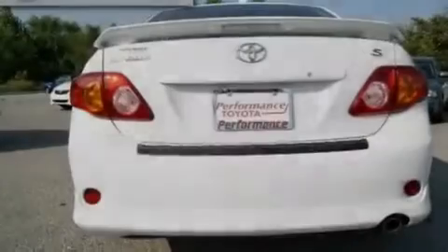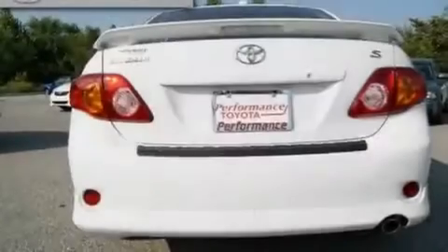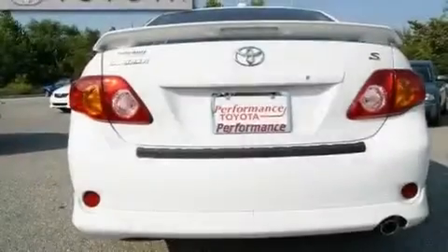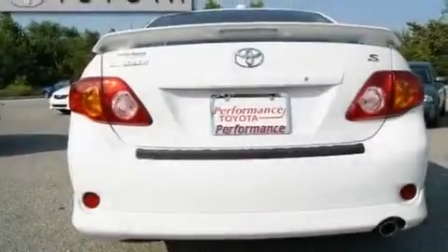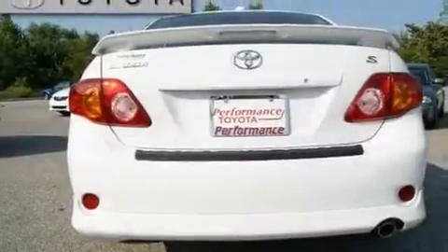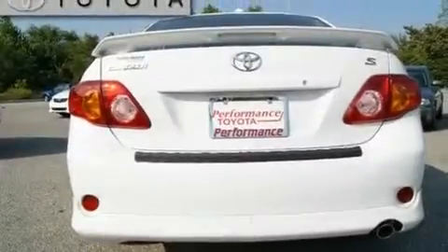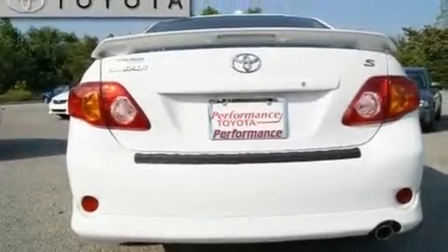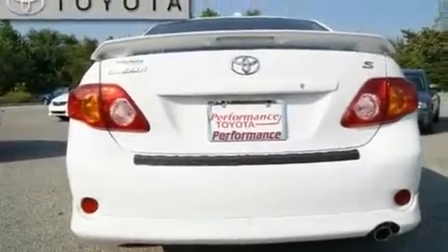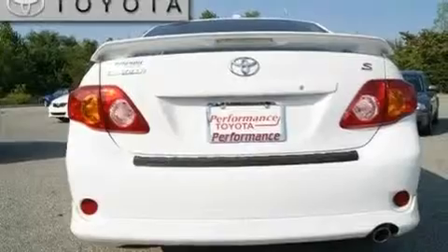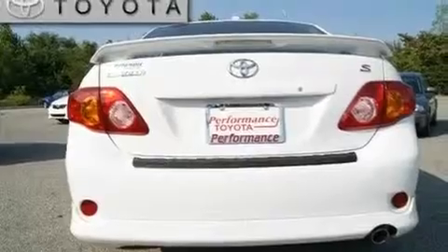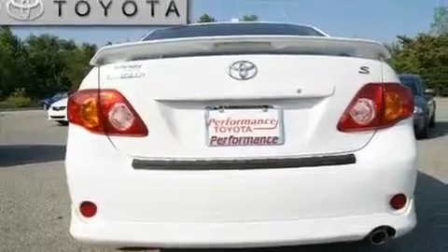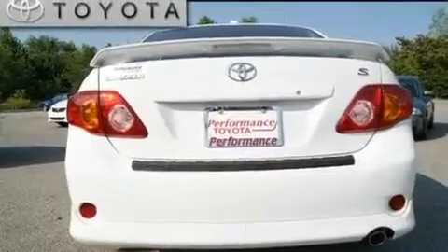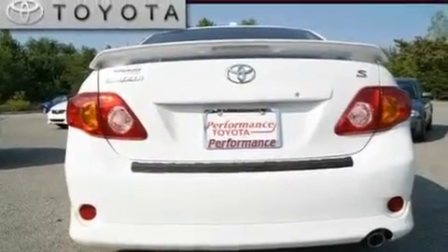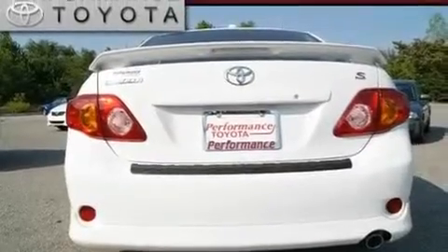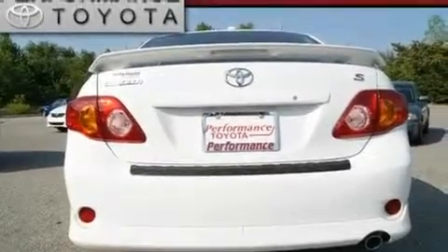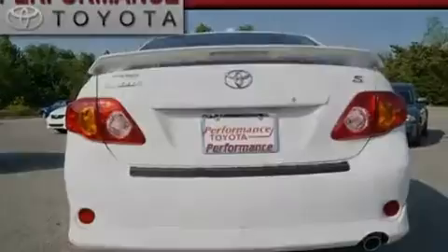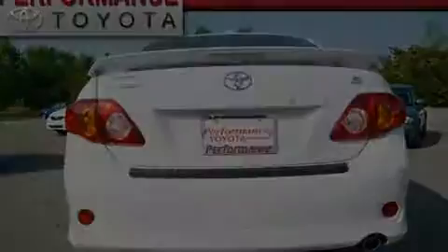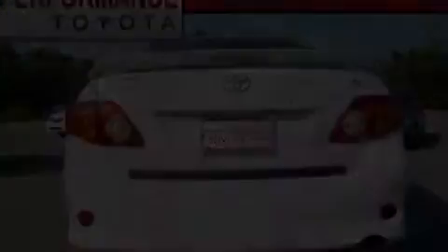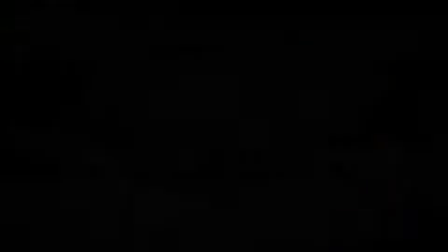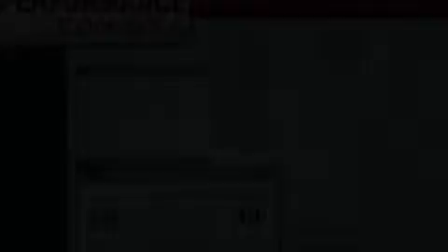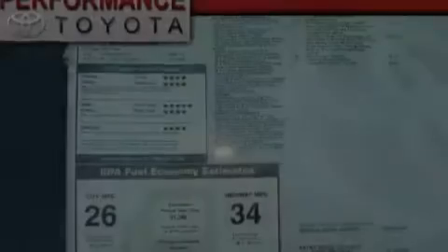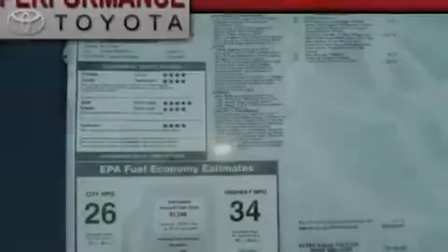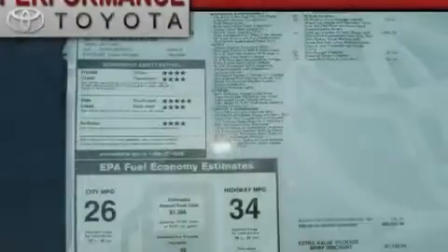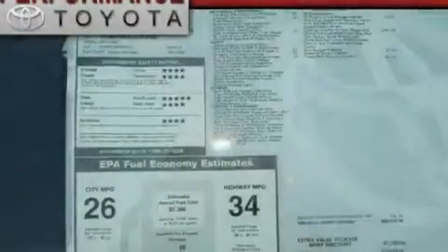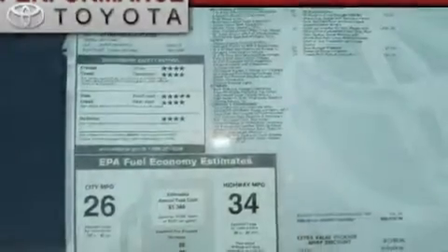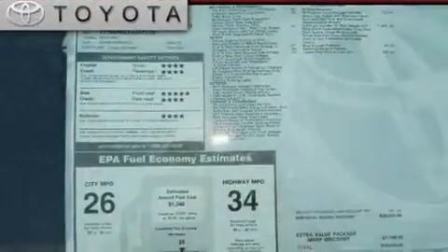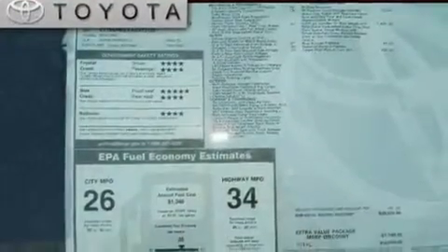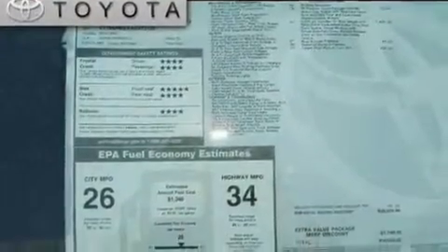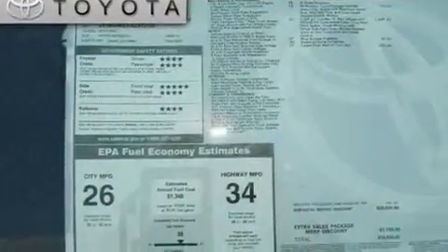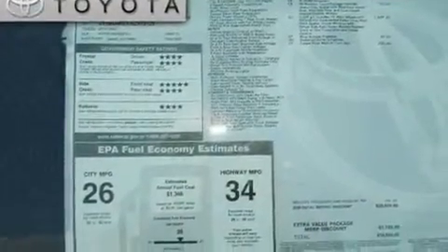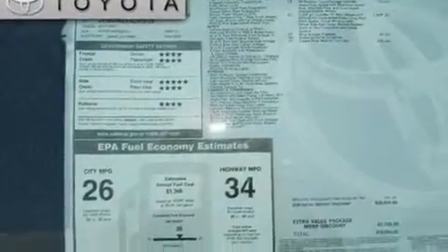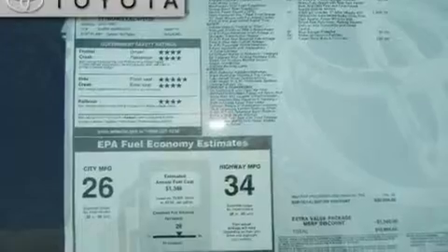With an EPA estimated rating of 35 miles per gallon on the highway, this vehicle is clearly a fuel-efficient choice.